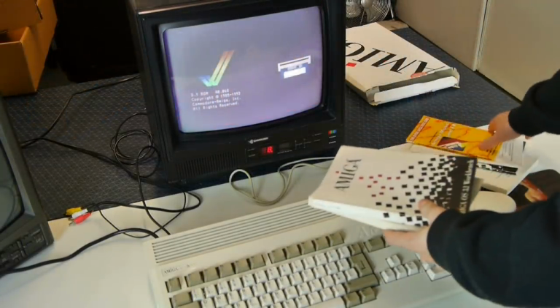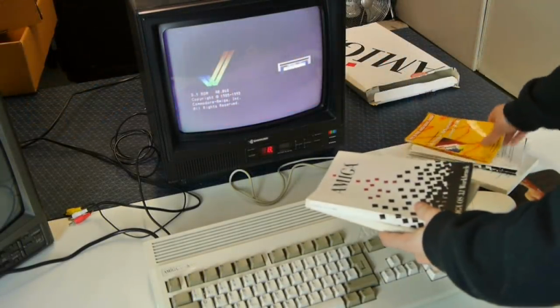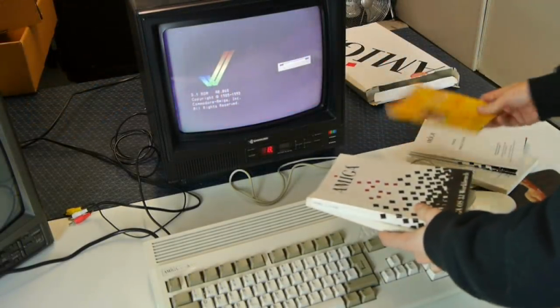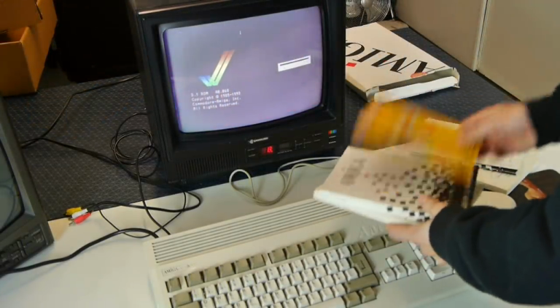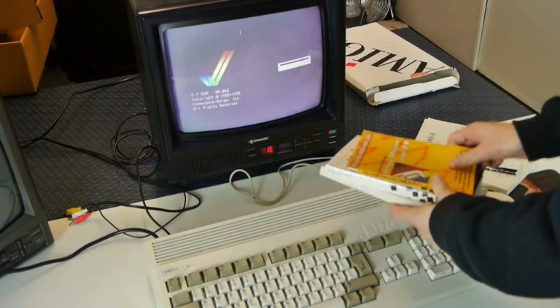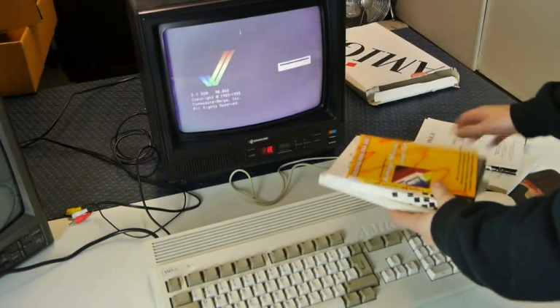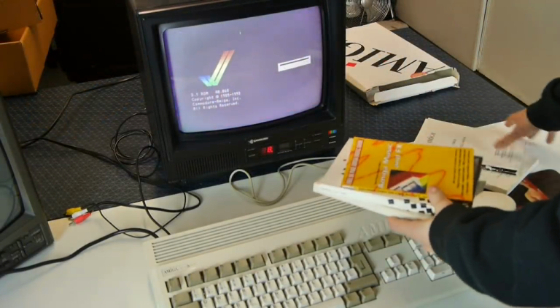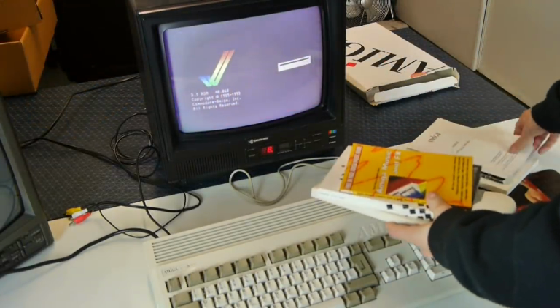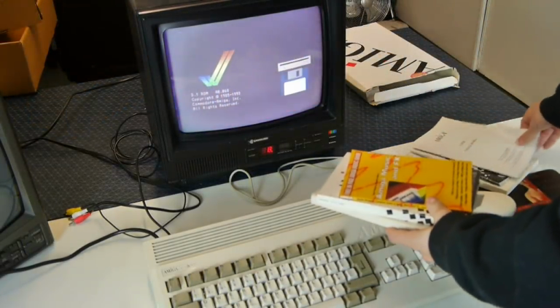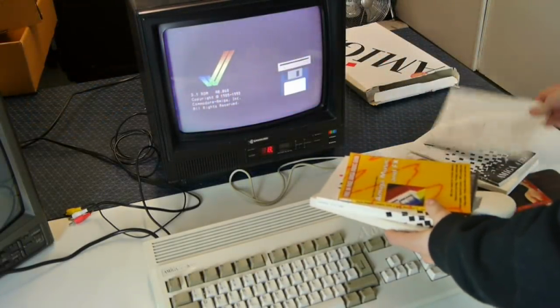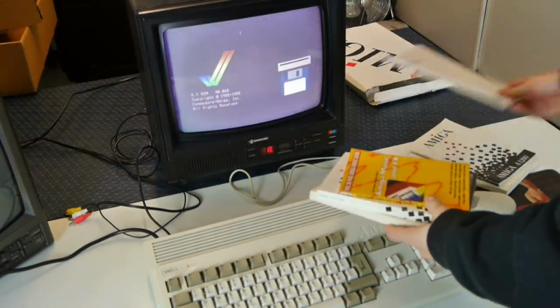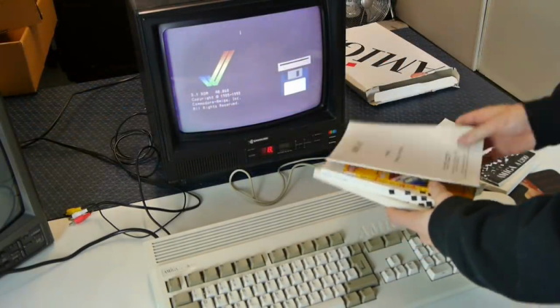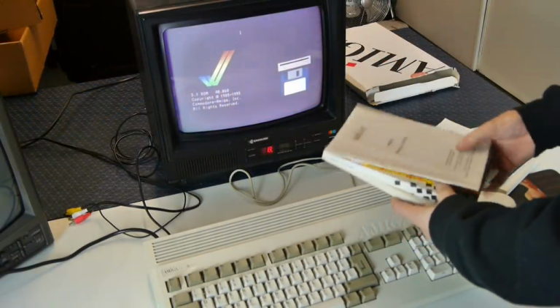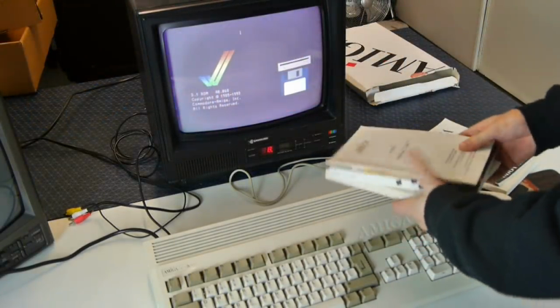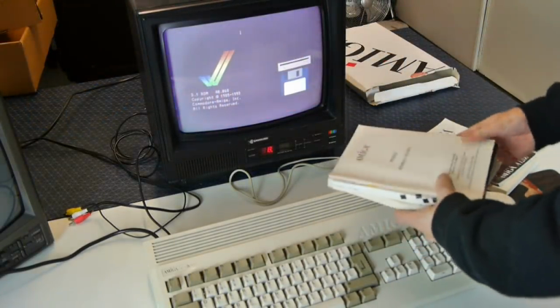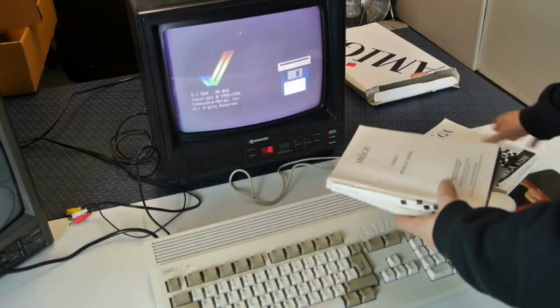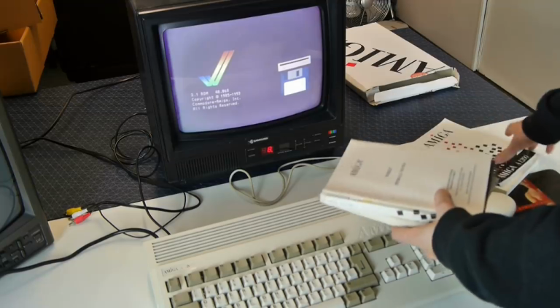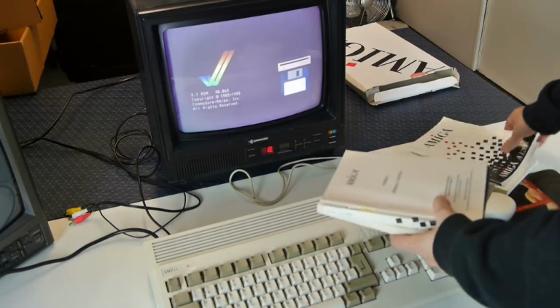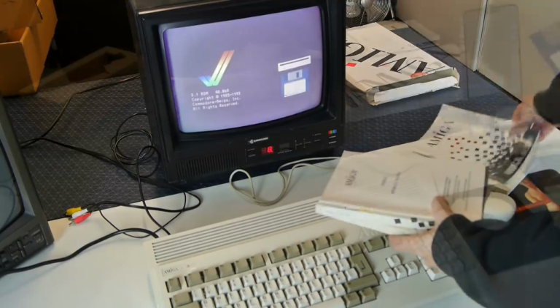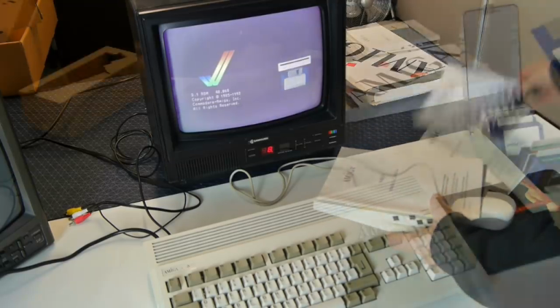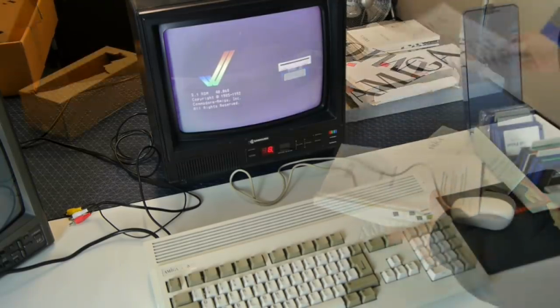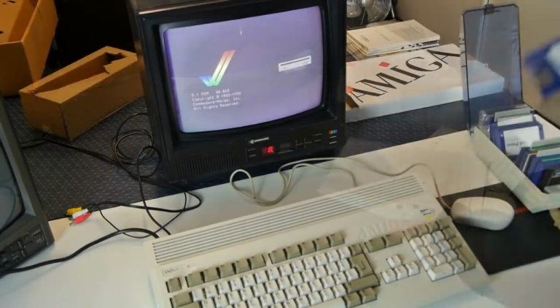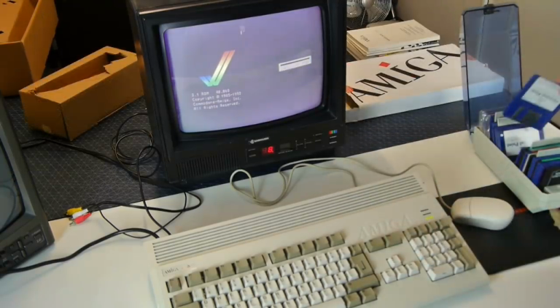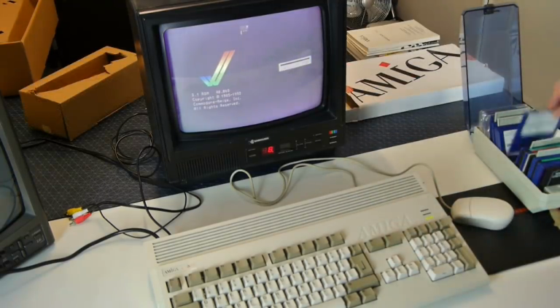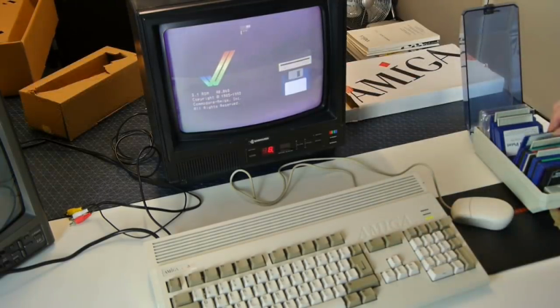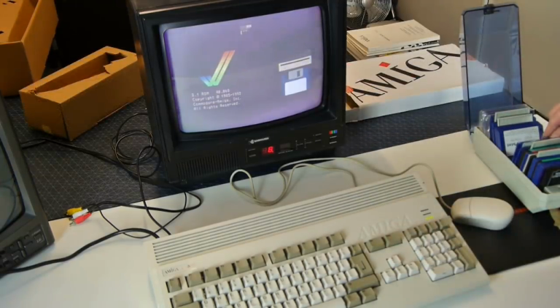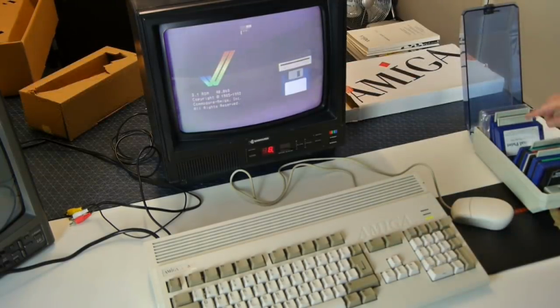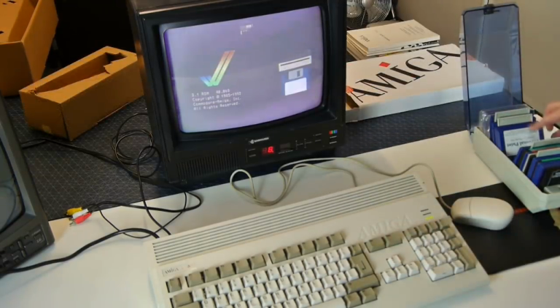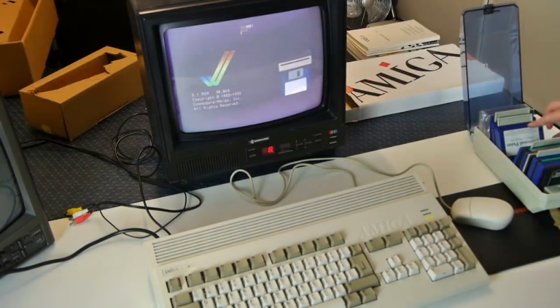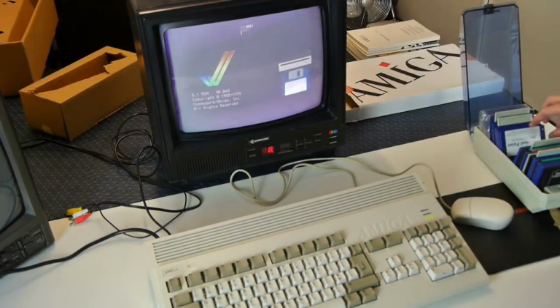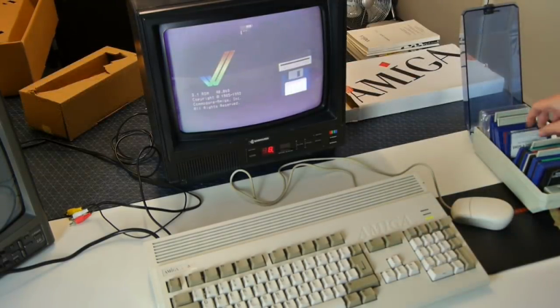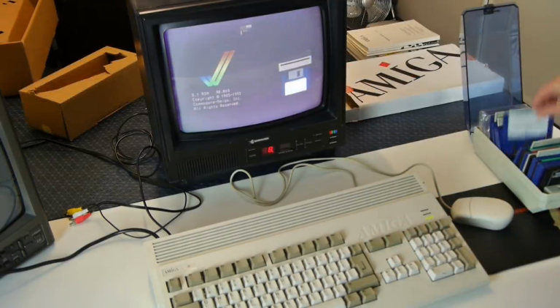All the manuals are present and the software is tucked away in those boxes, so that is nice.